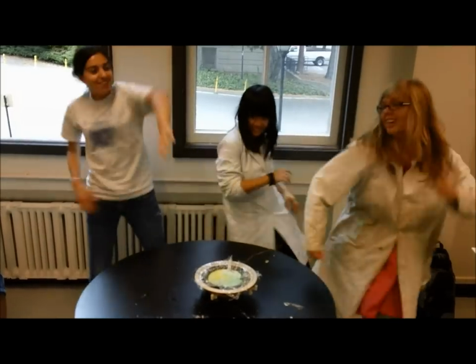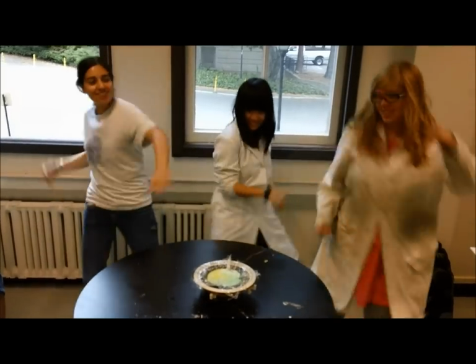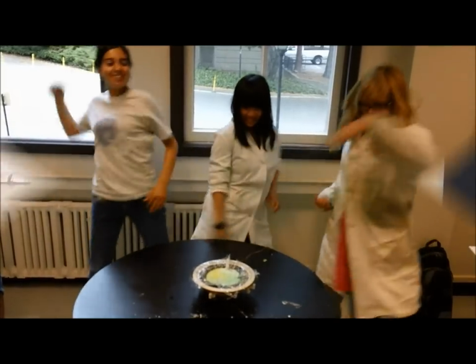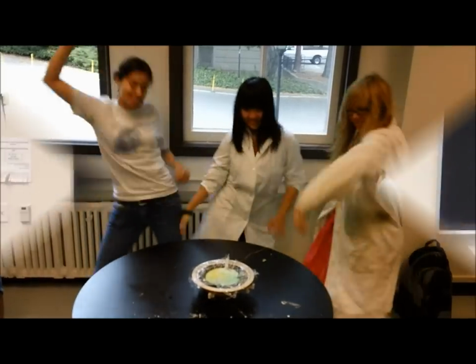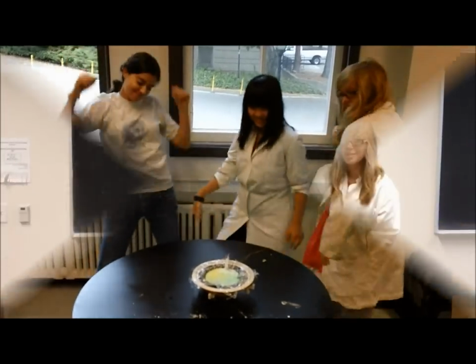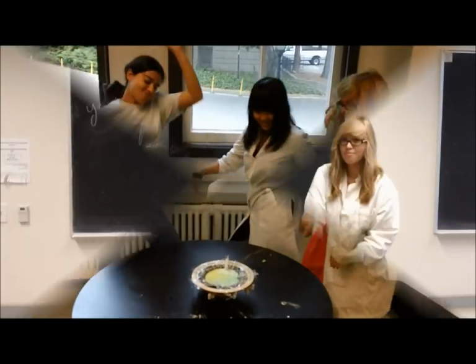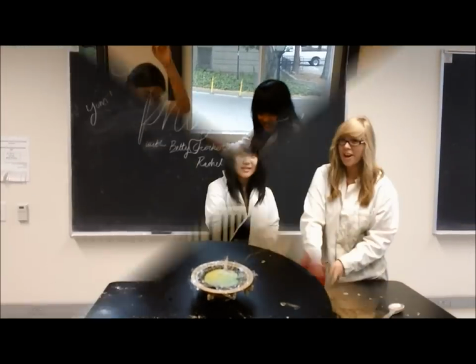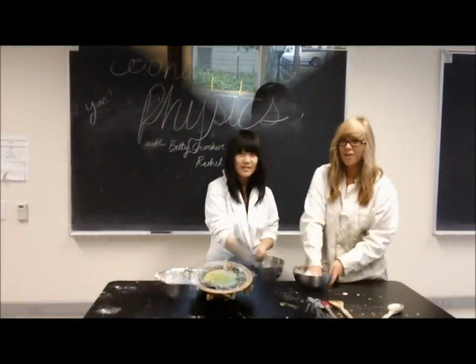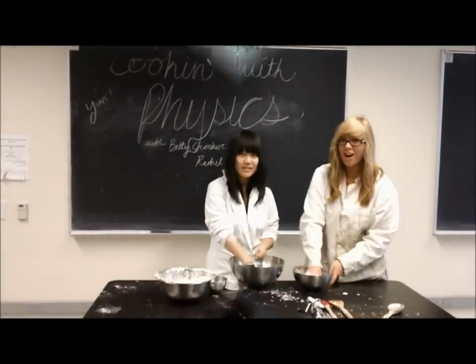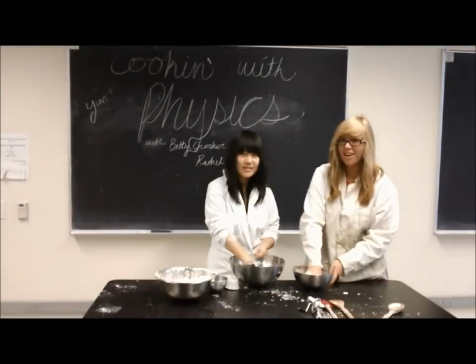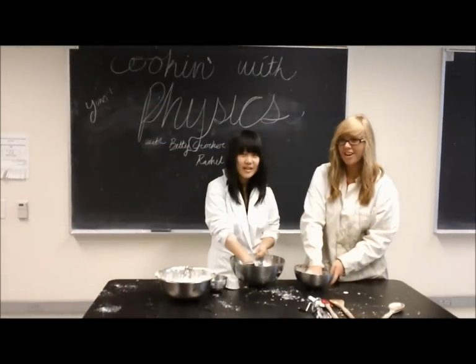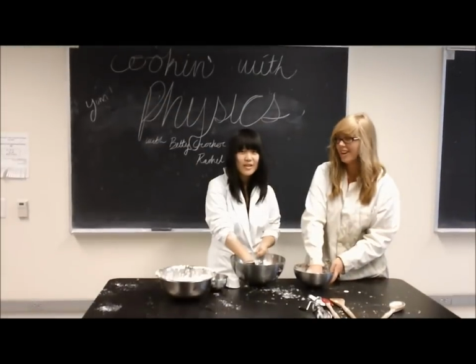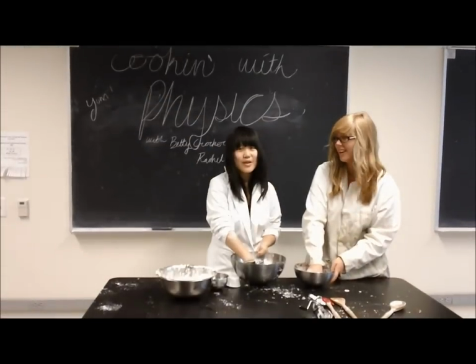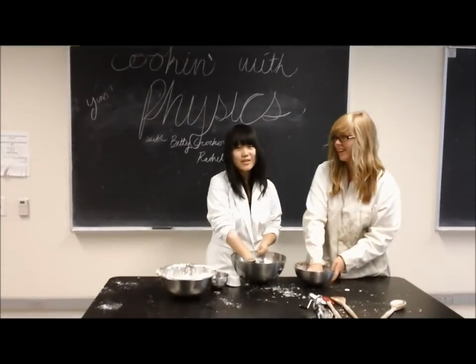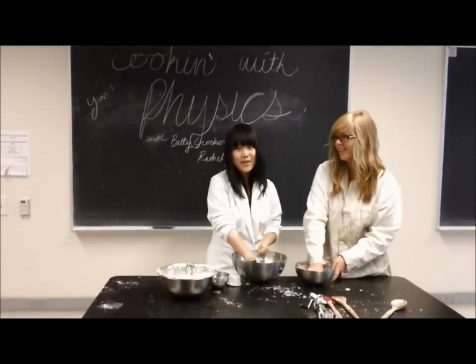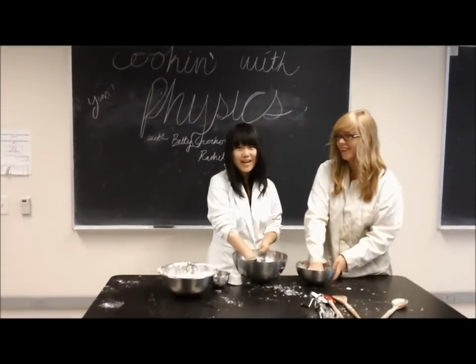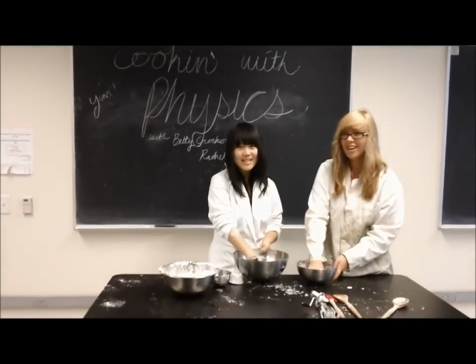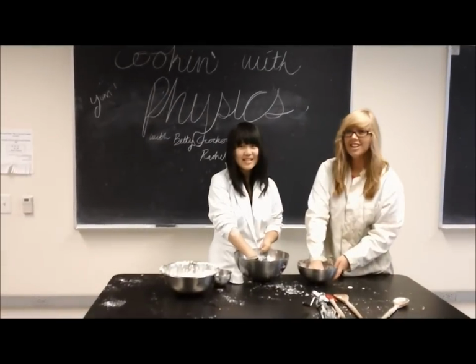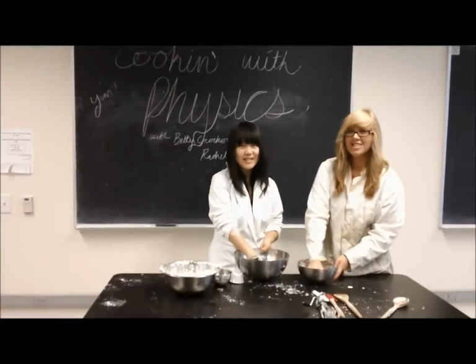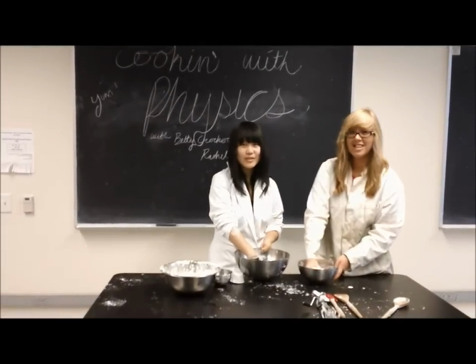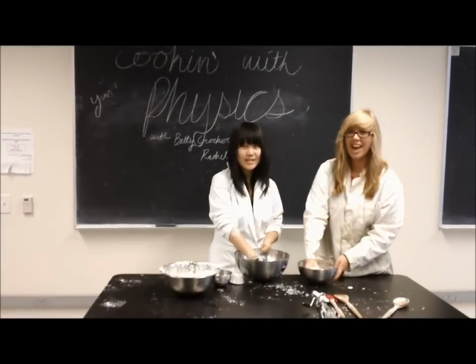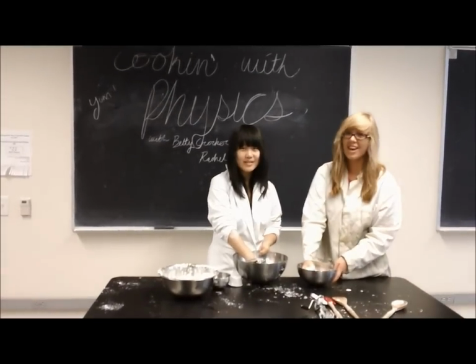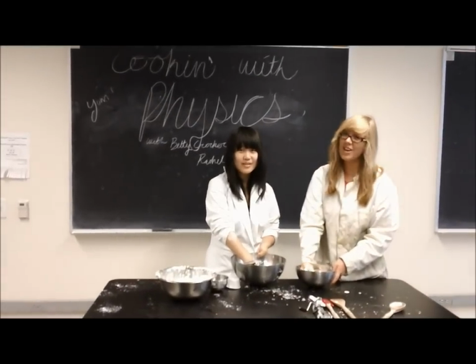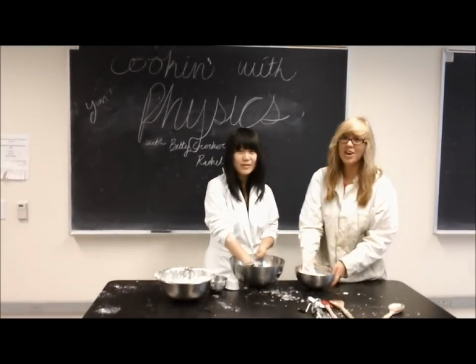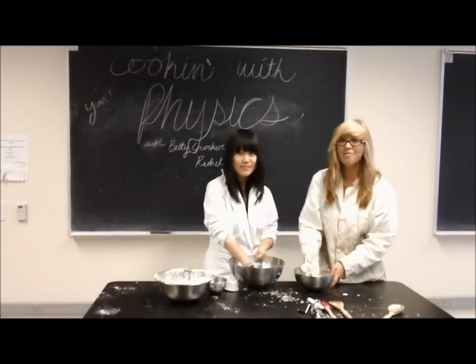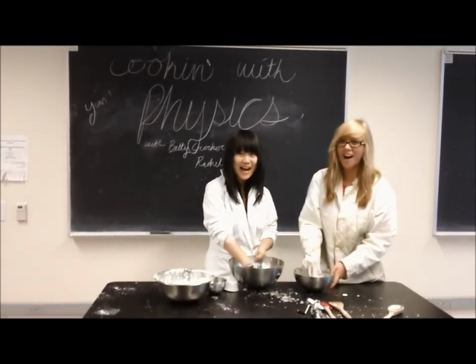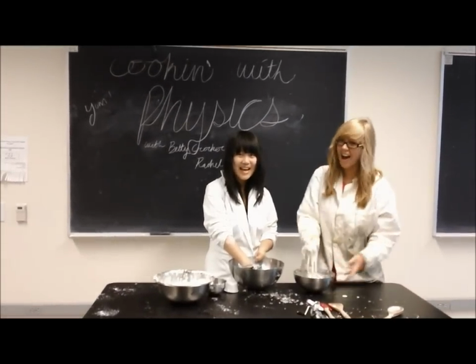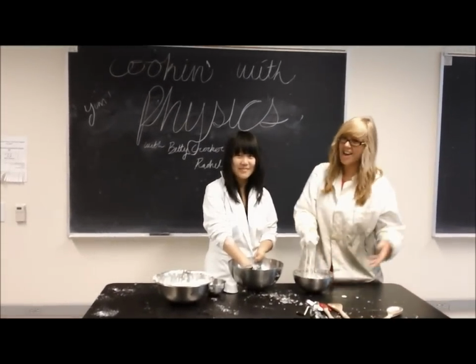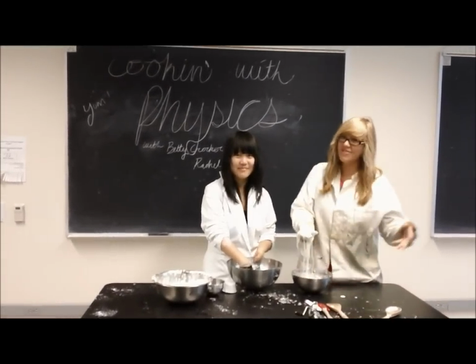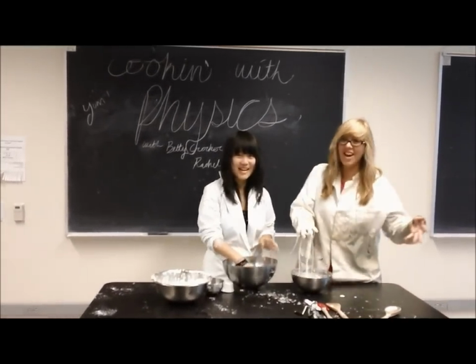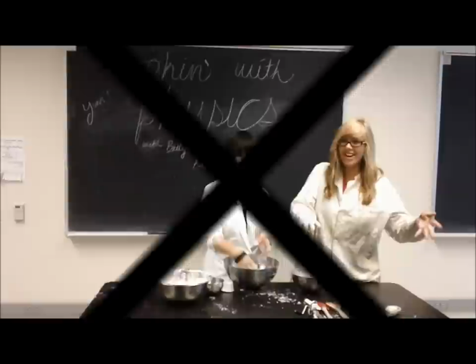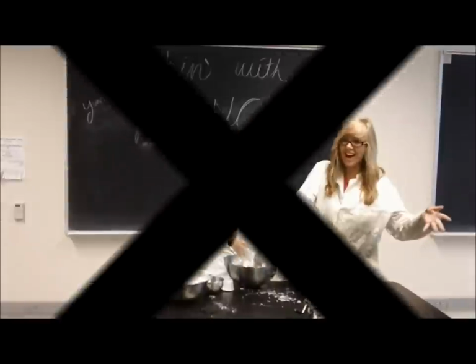This is Betty Crocker, with her name, saying goodbye America!